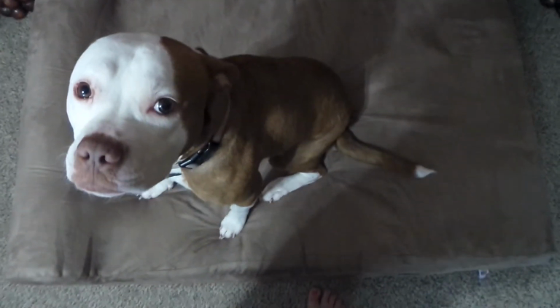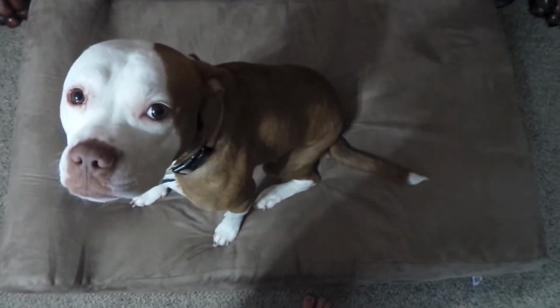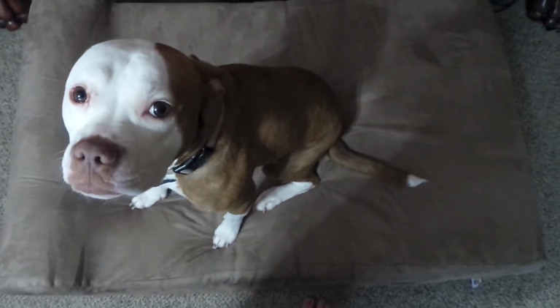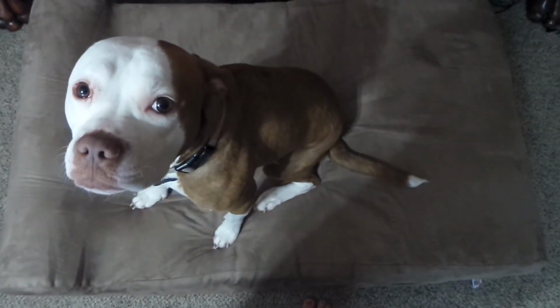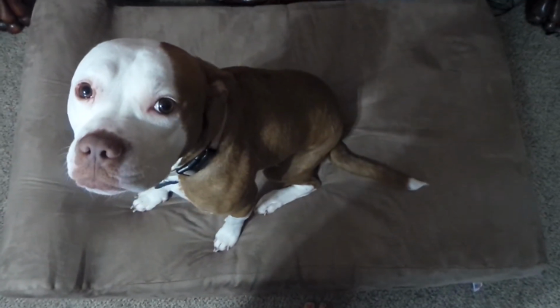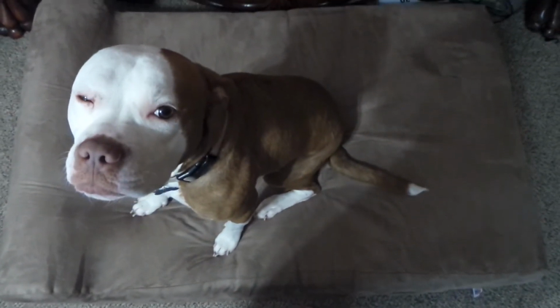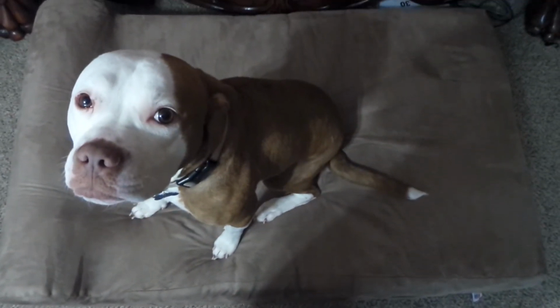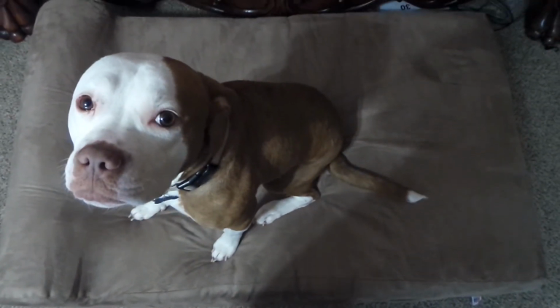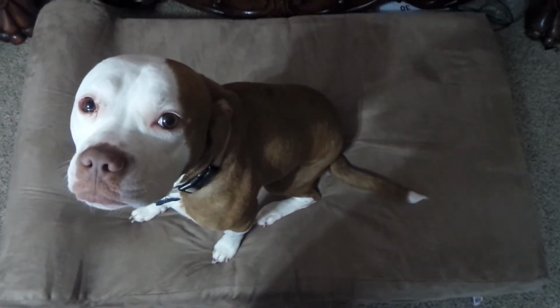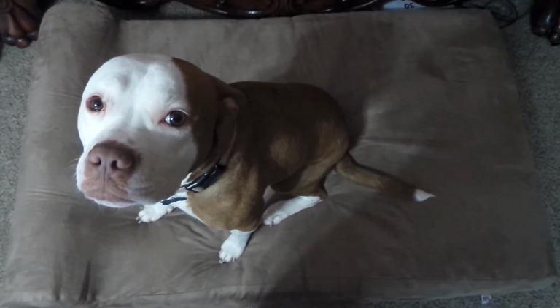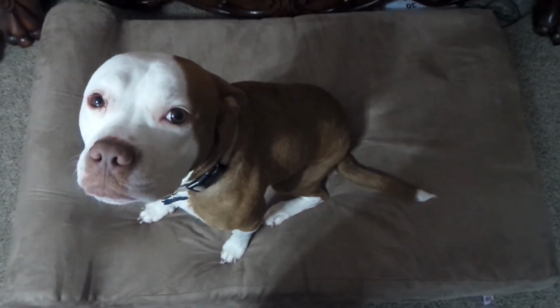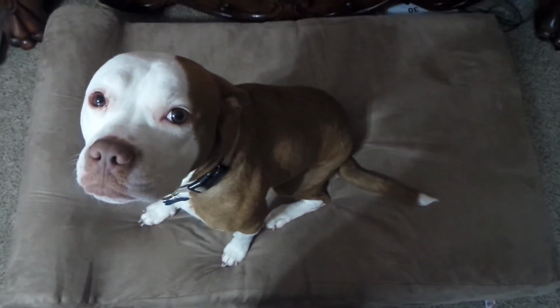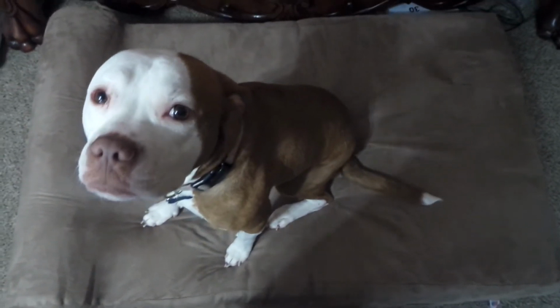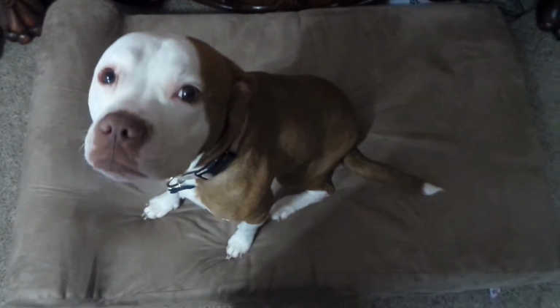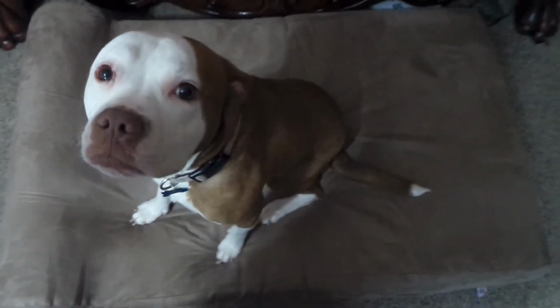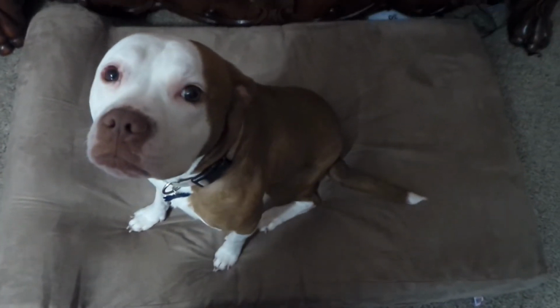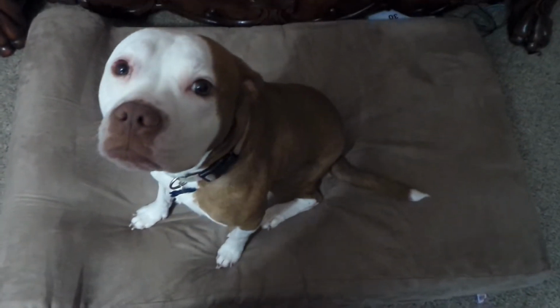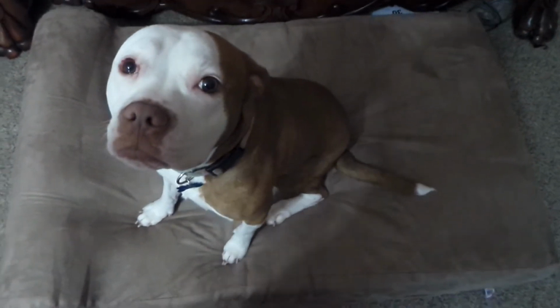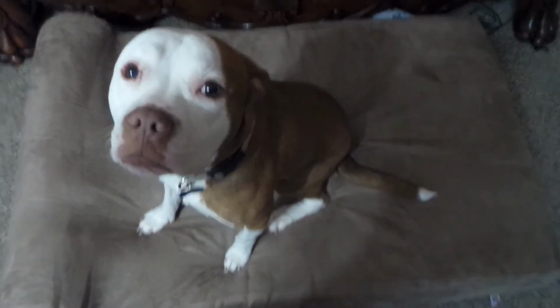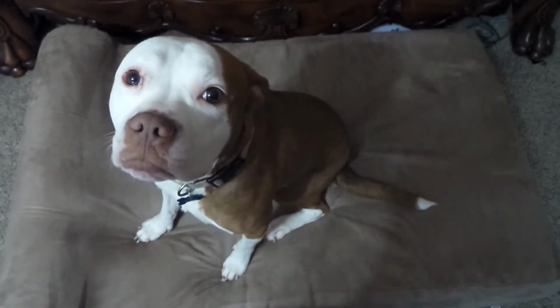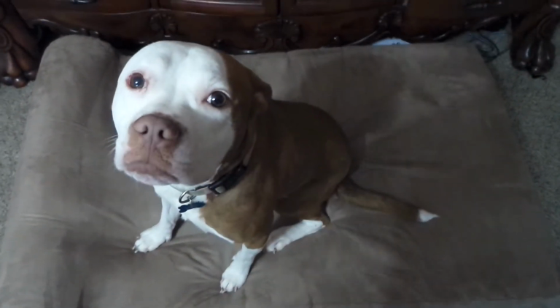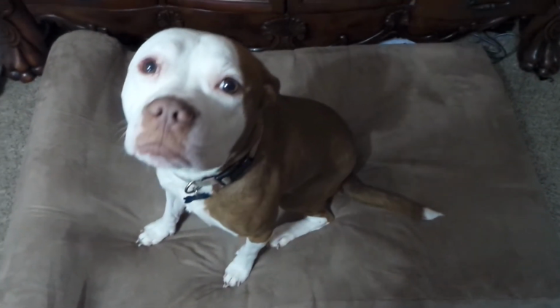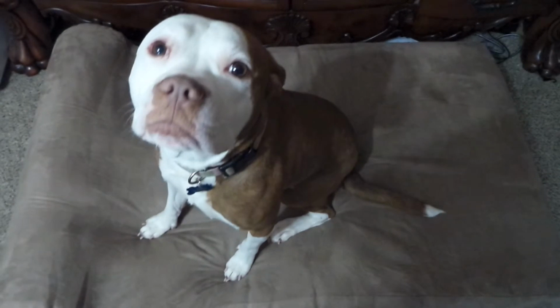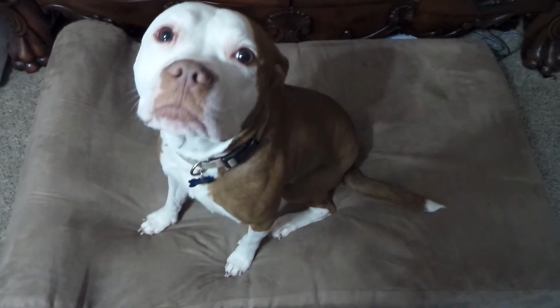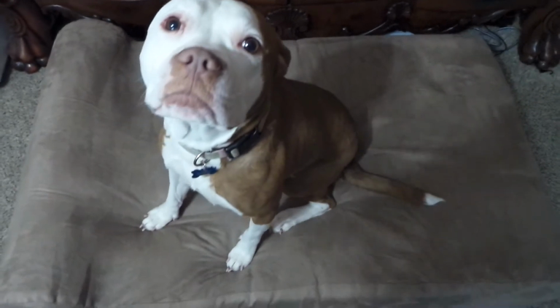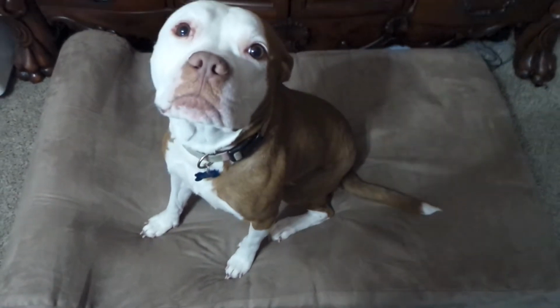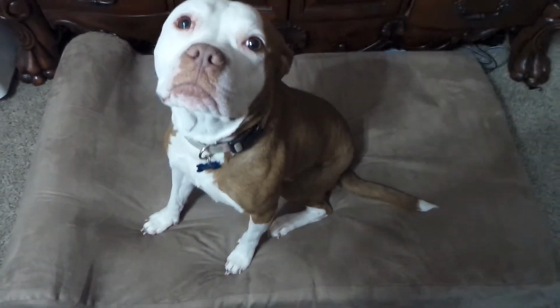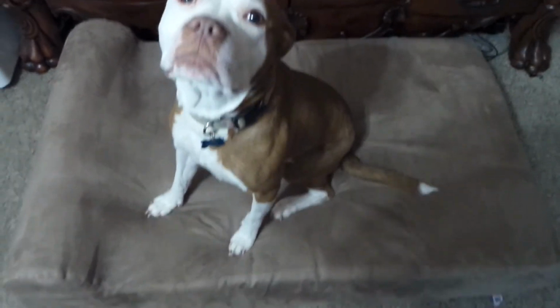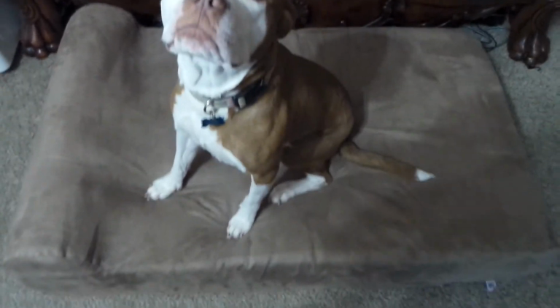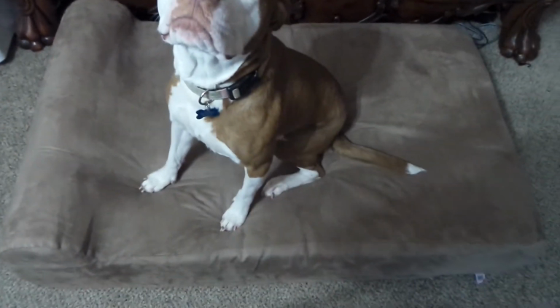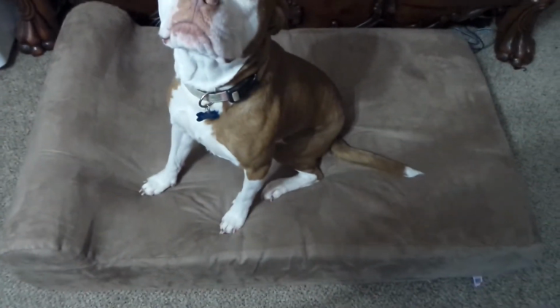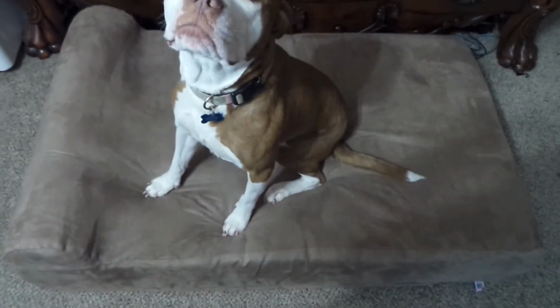My big old dog absolutely loves her new bed.